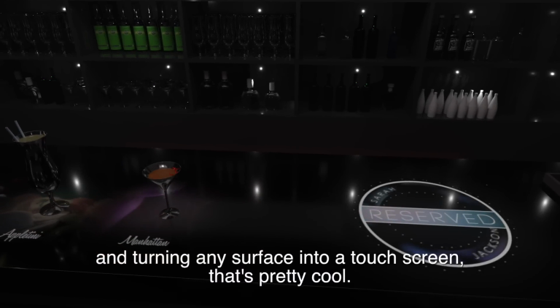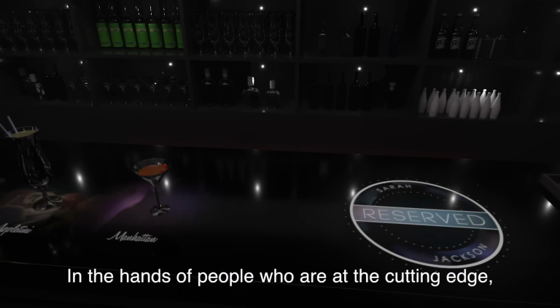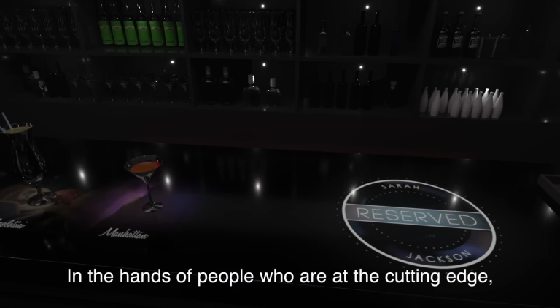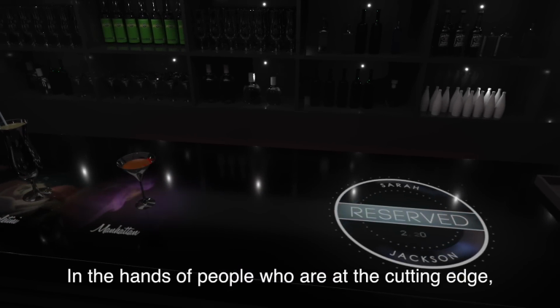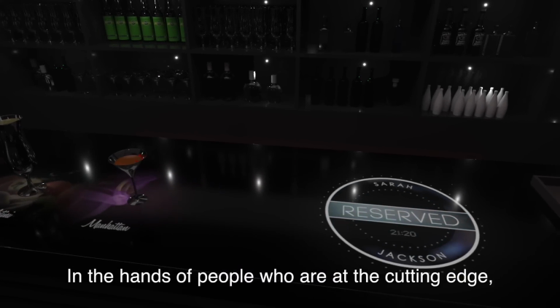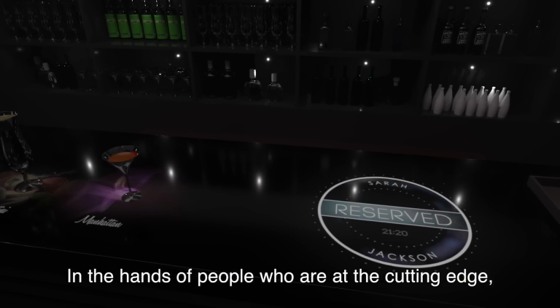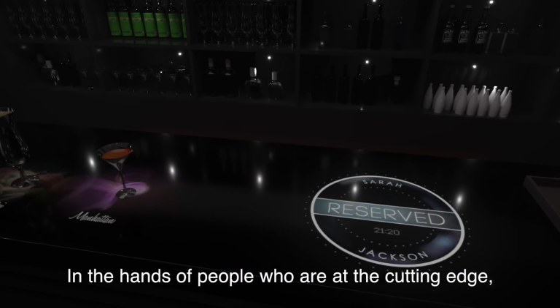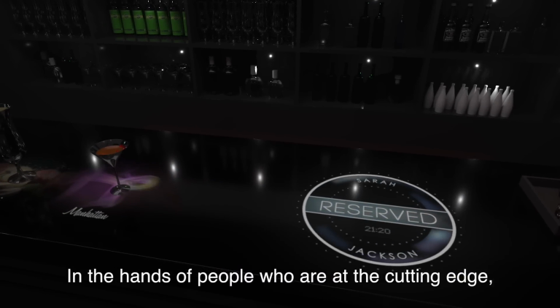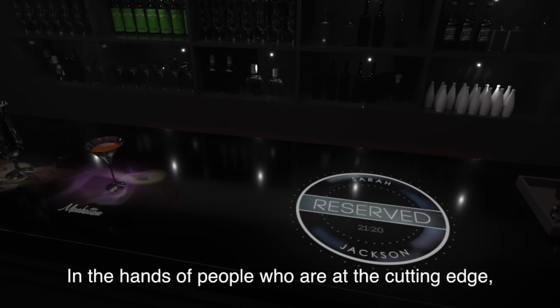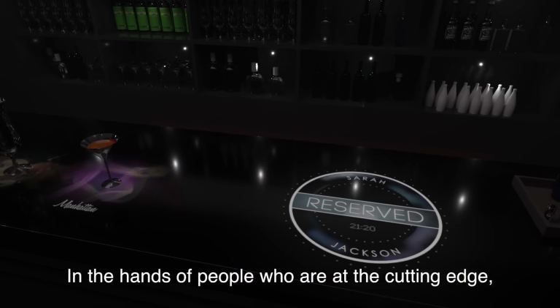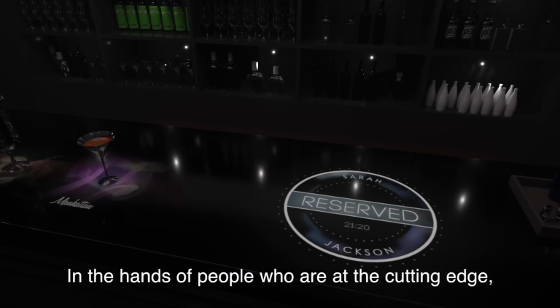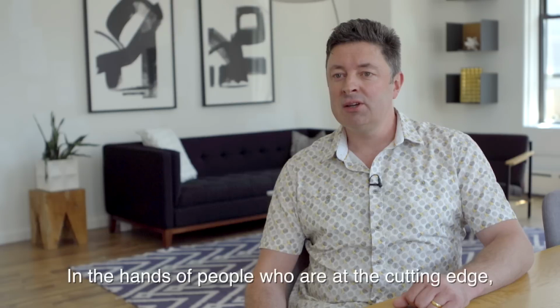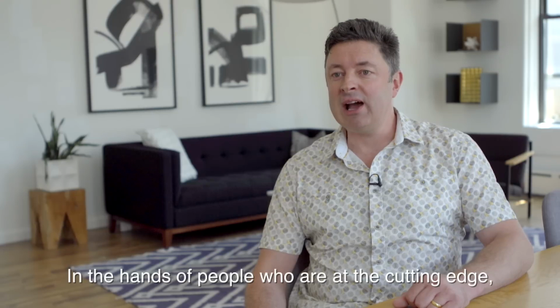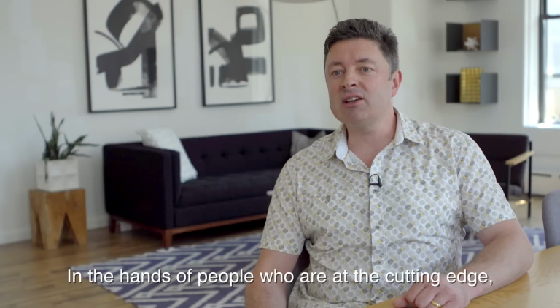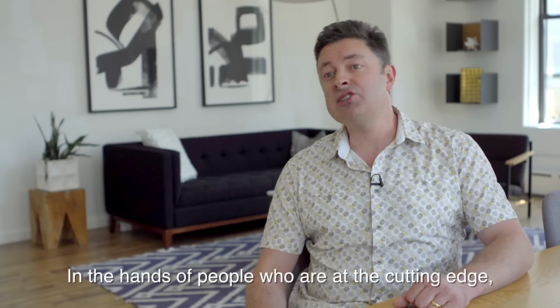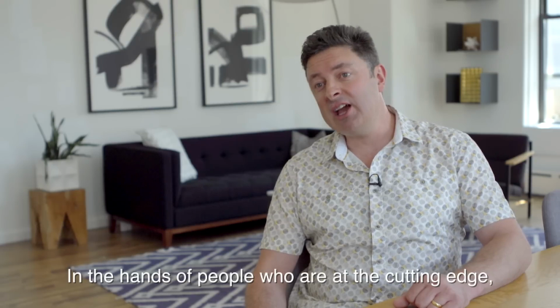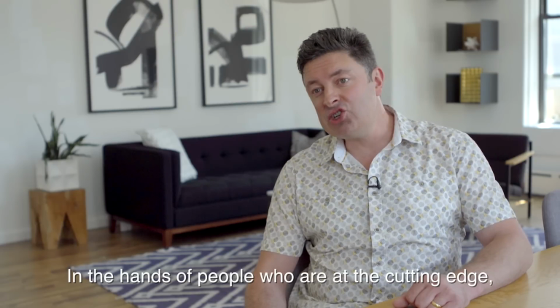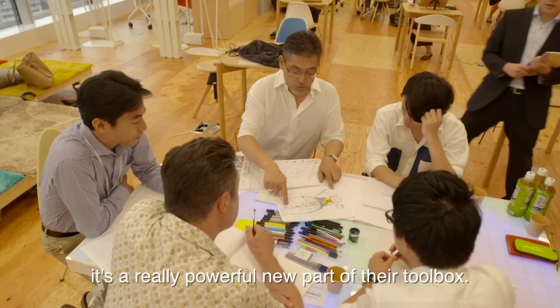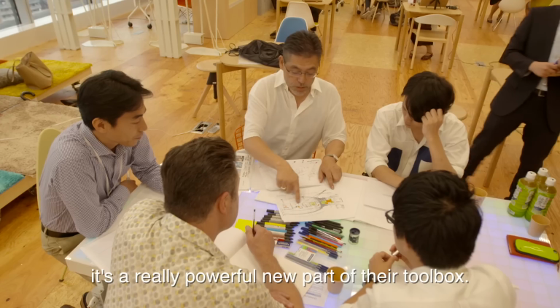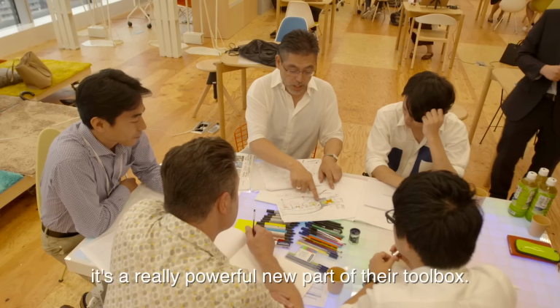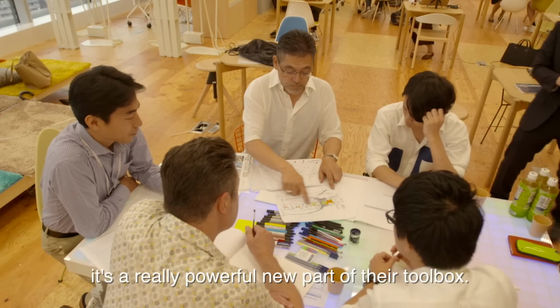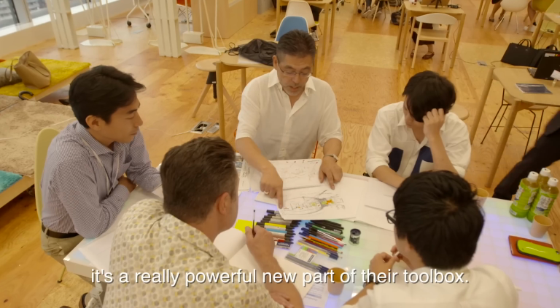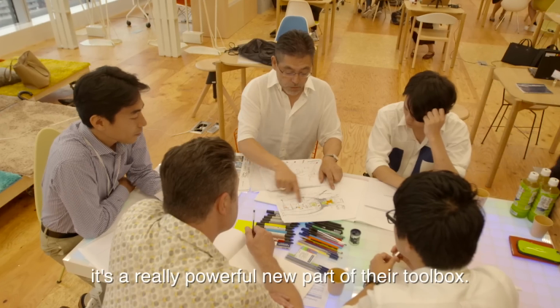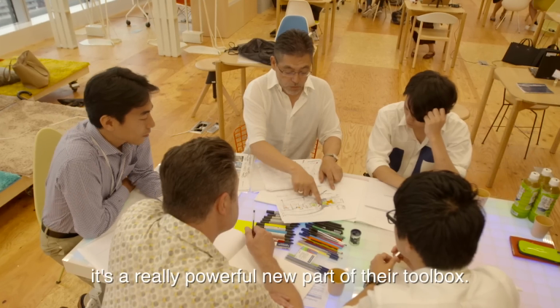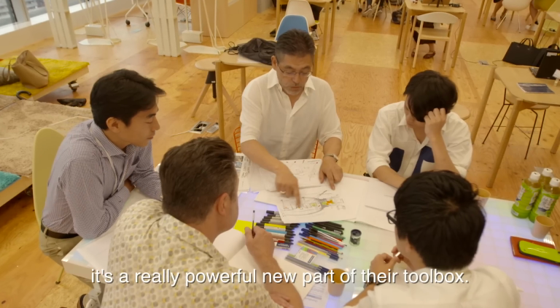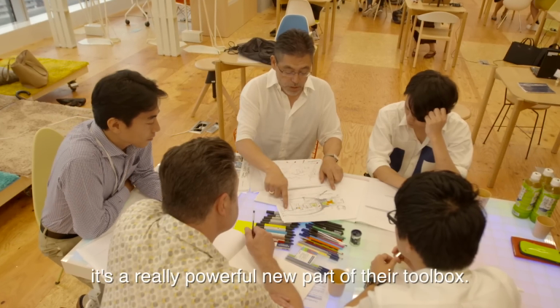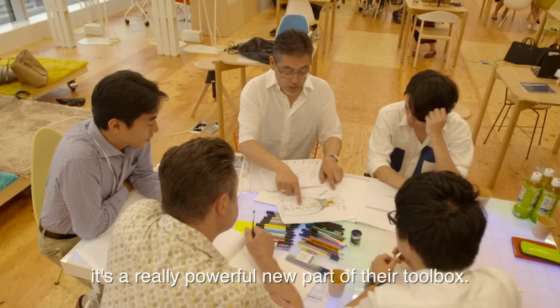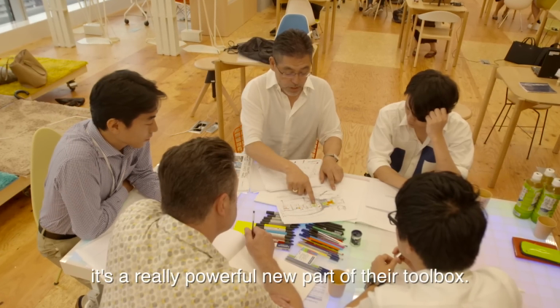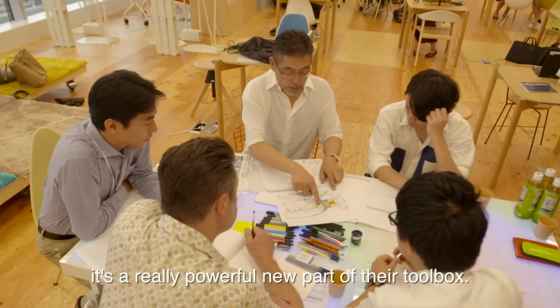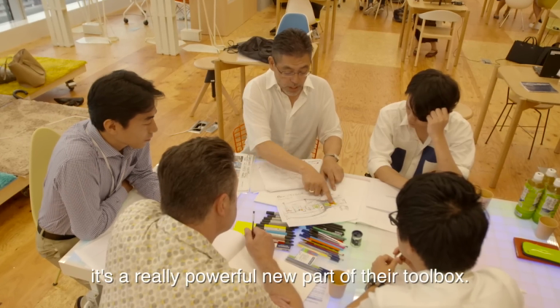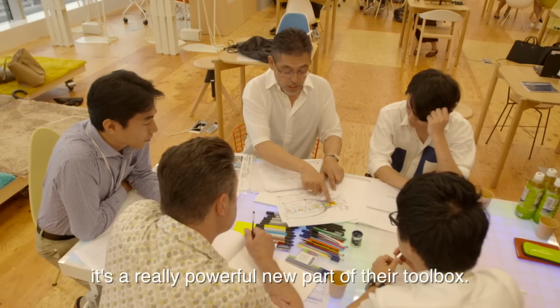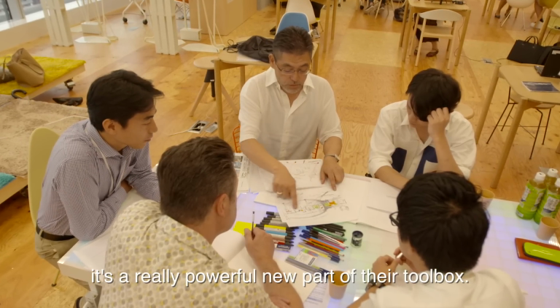In the hands of people who are at the cutting edge, it's a really powerful new part of their toolbox.